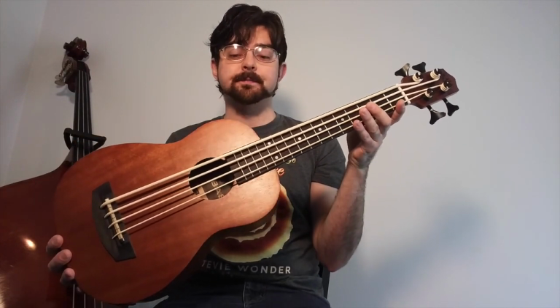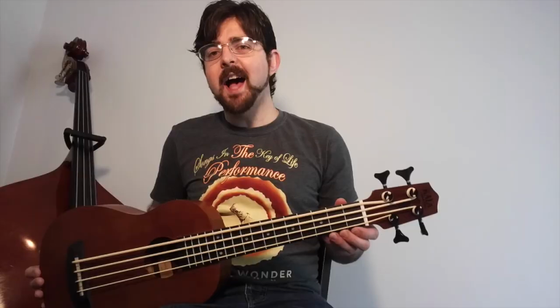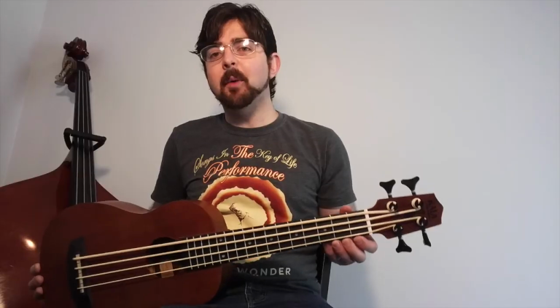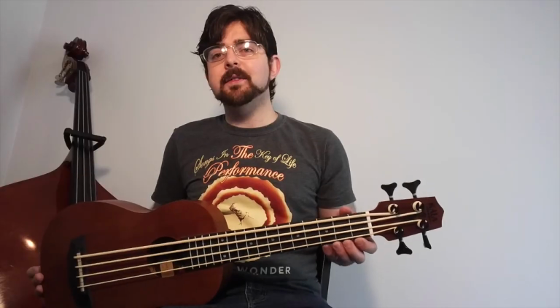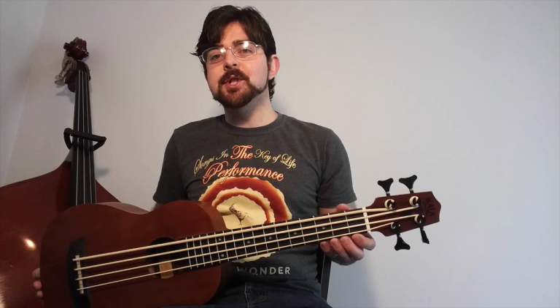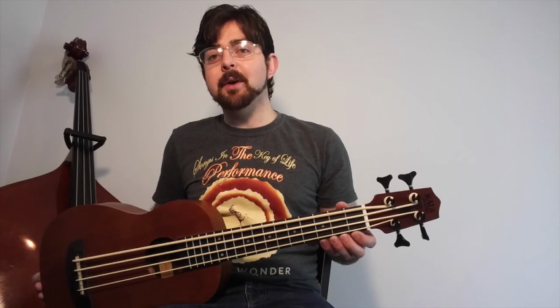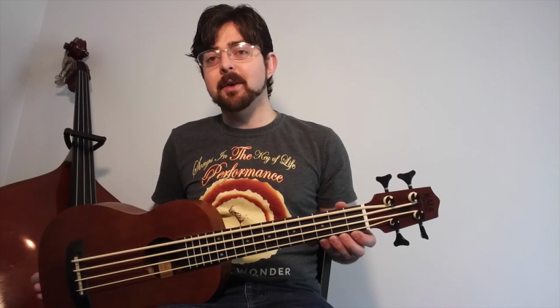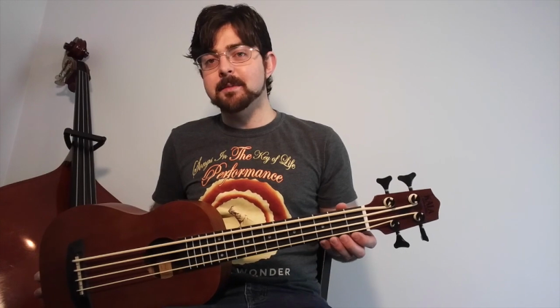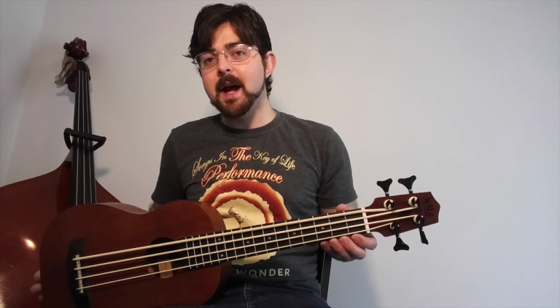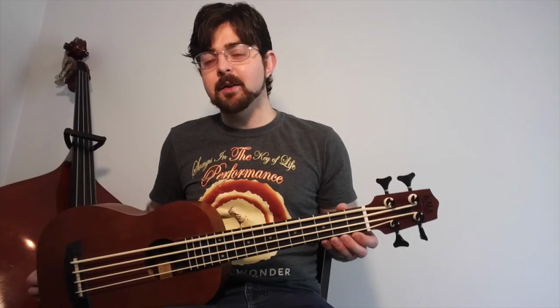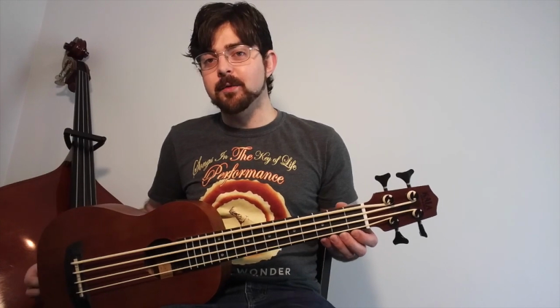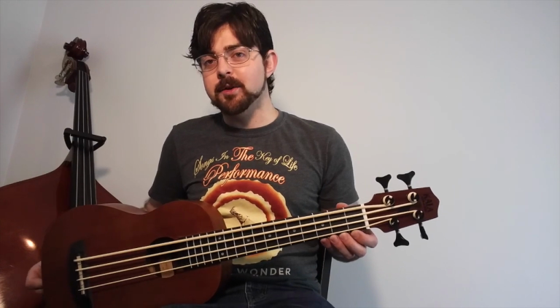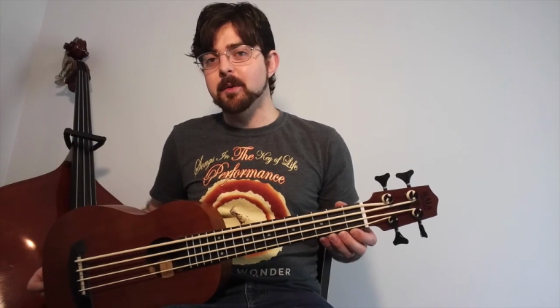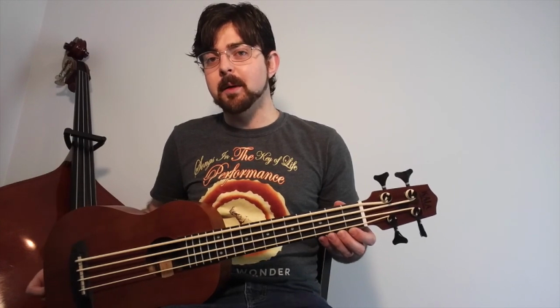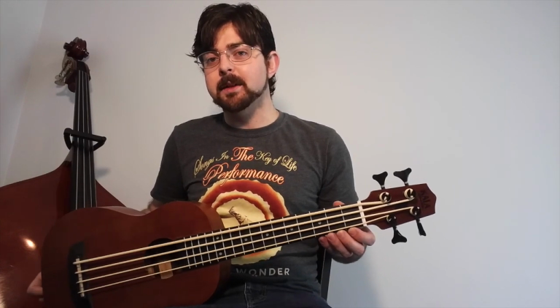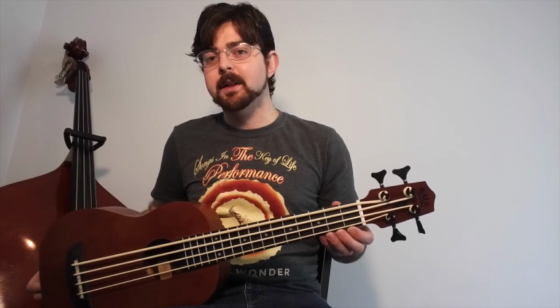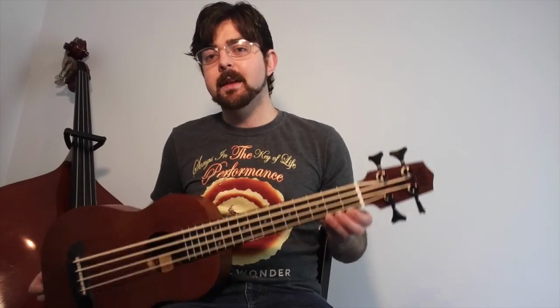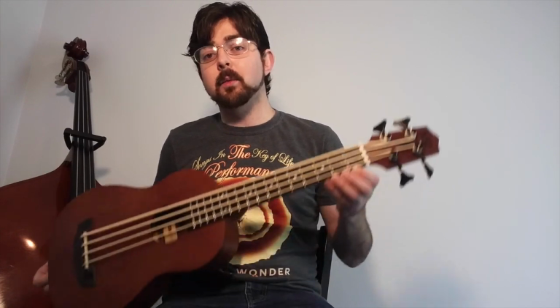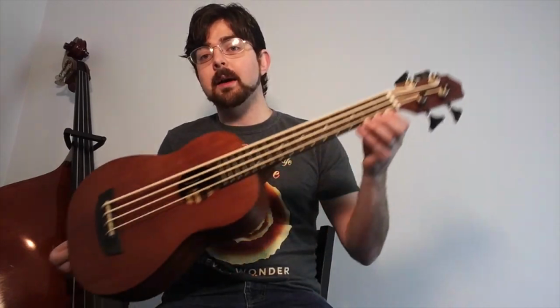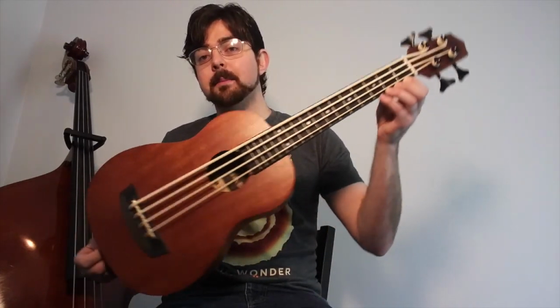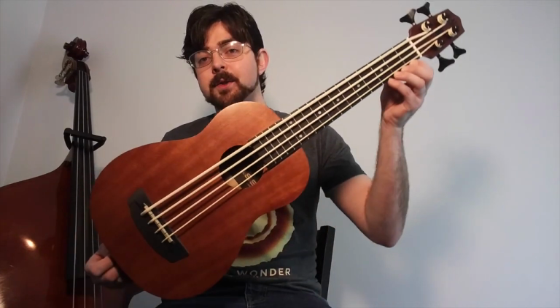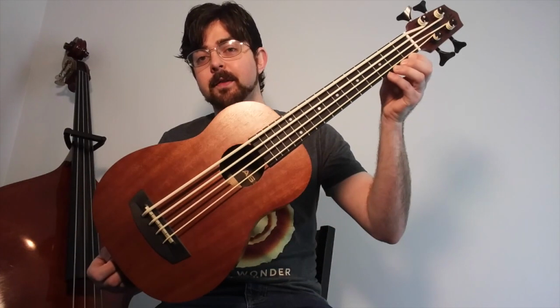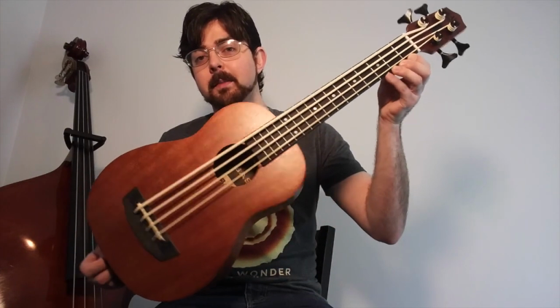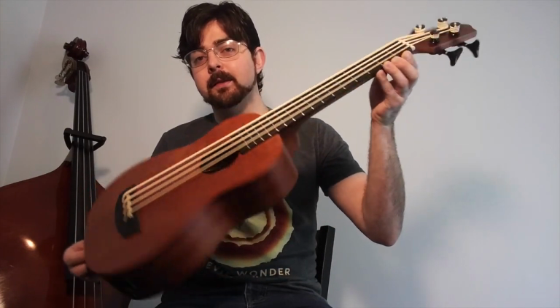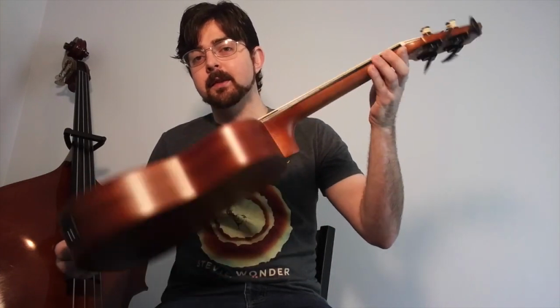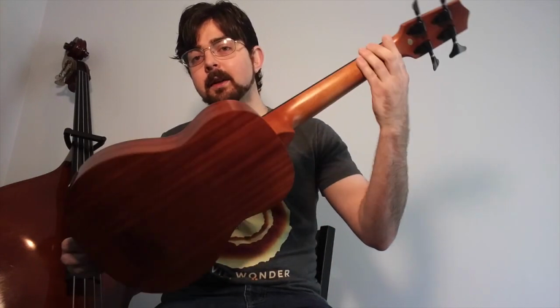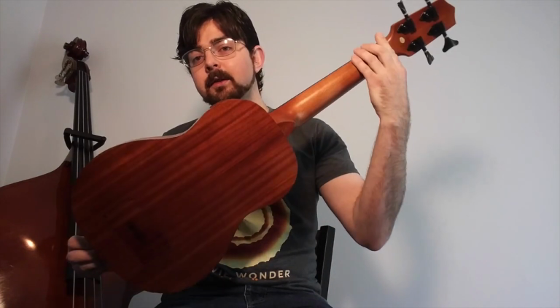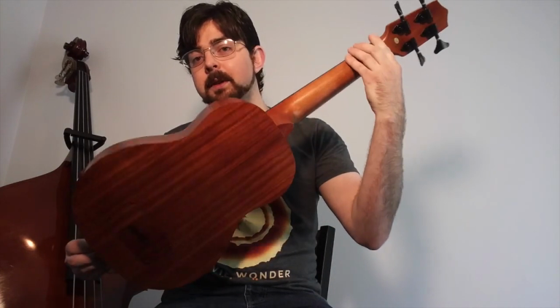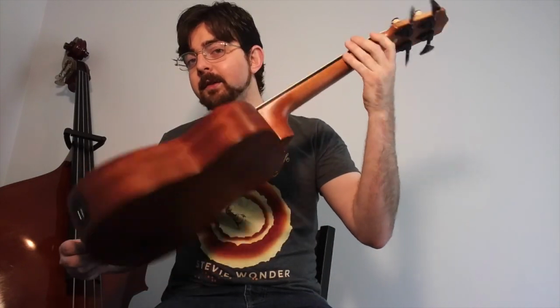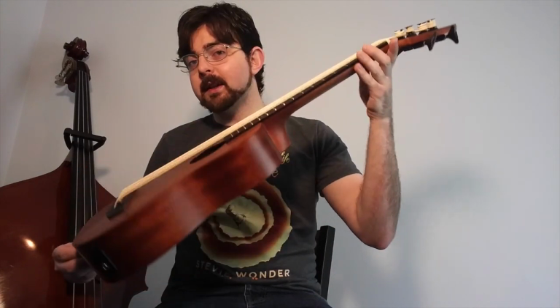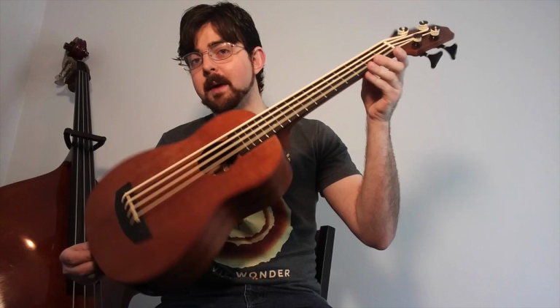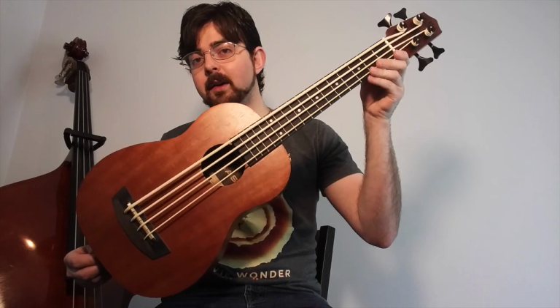I want to give a shout-out to Mike over at Uke Republic. That's where I purchased this bass, so please check them out.